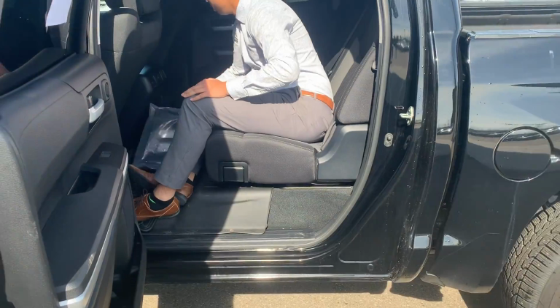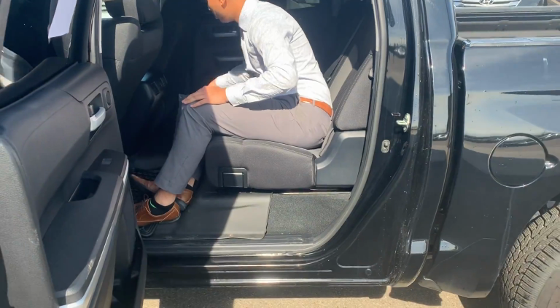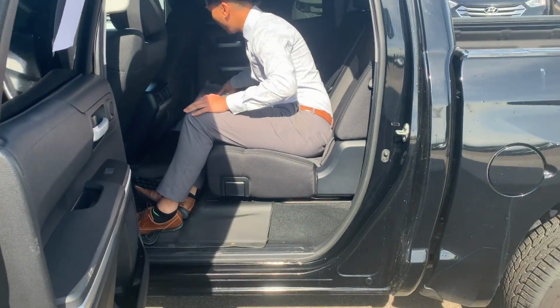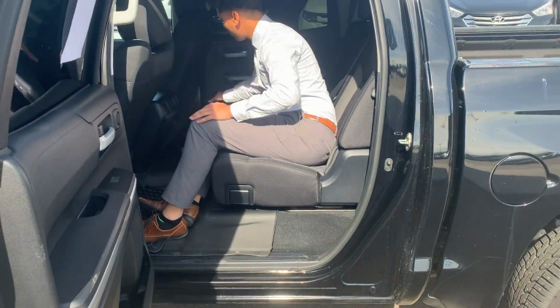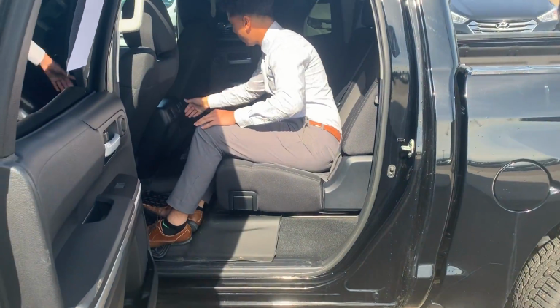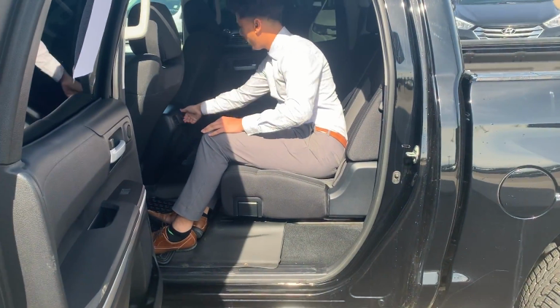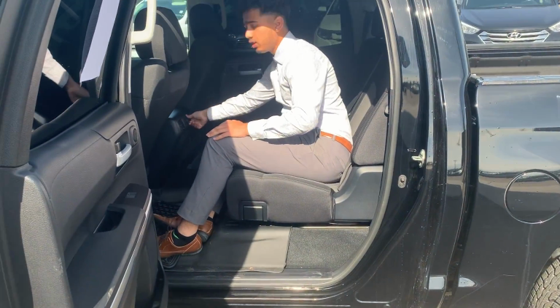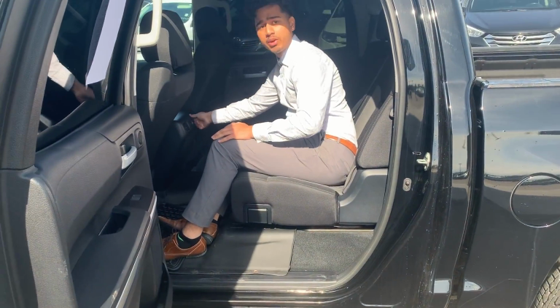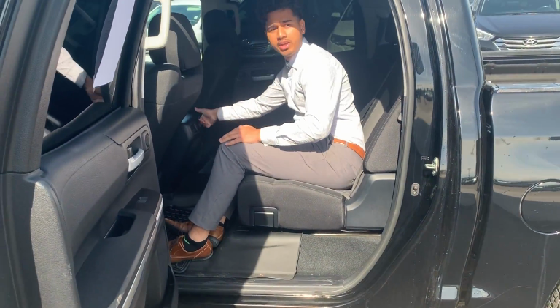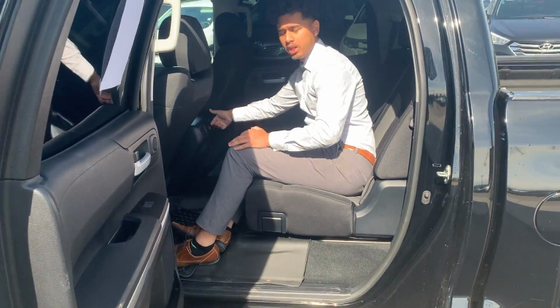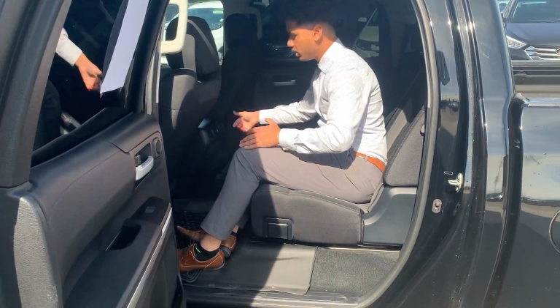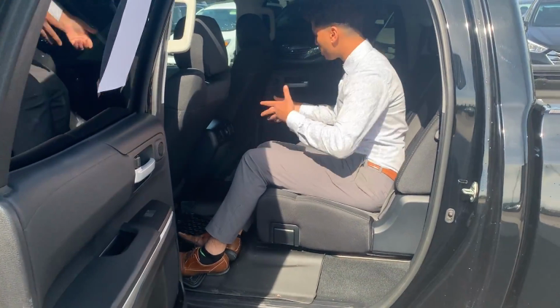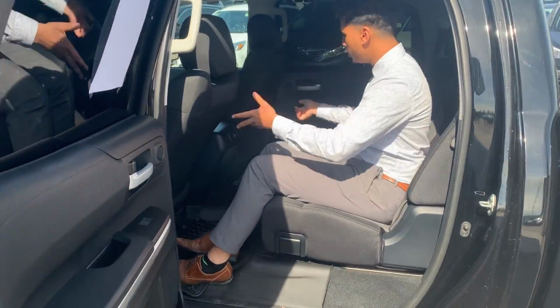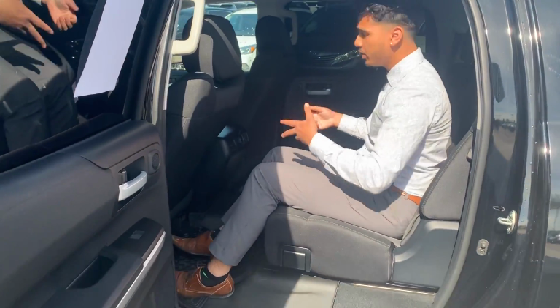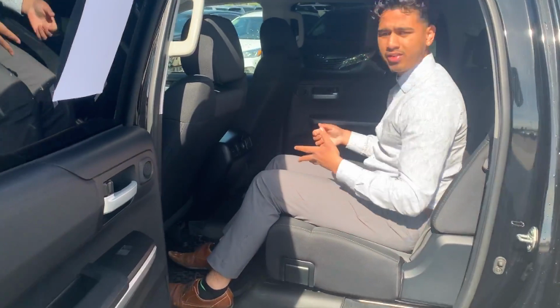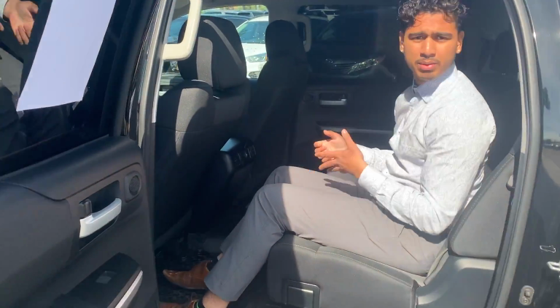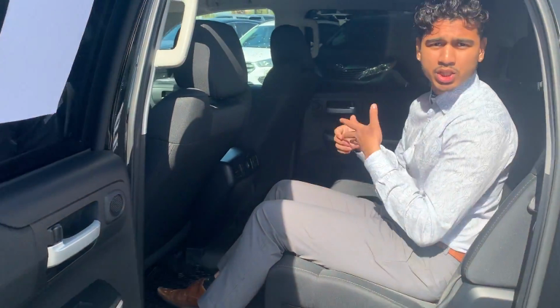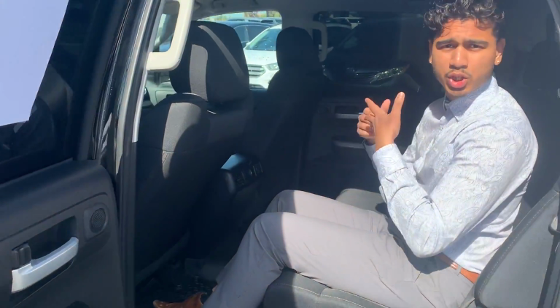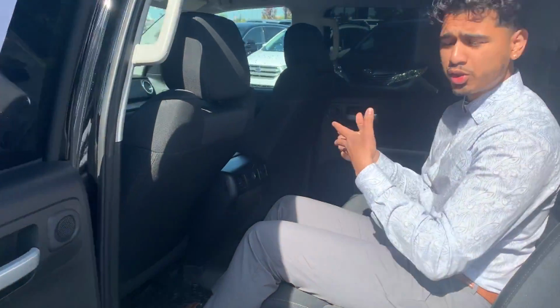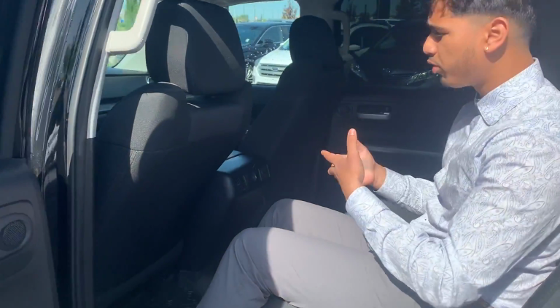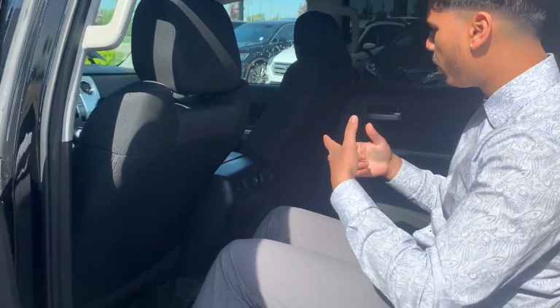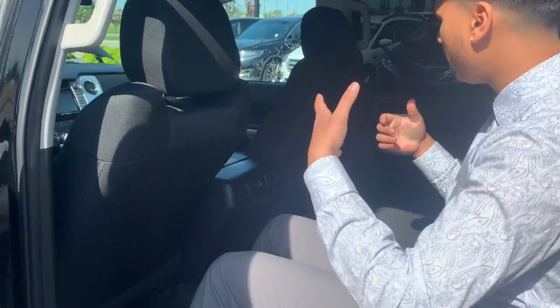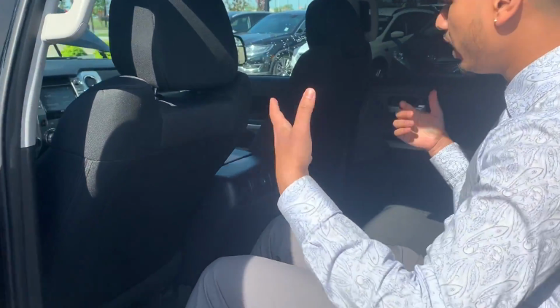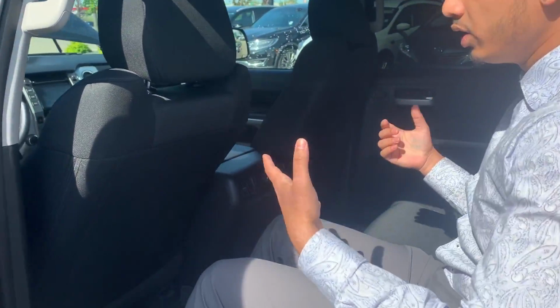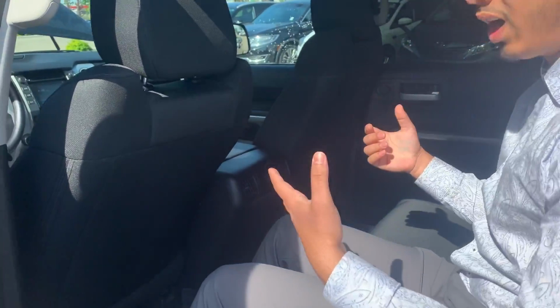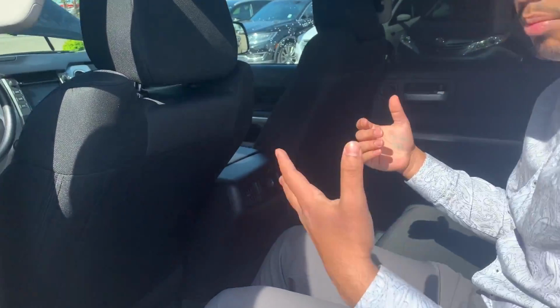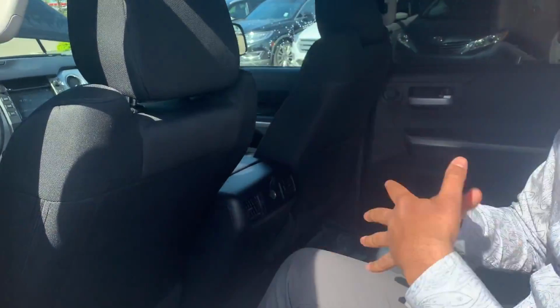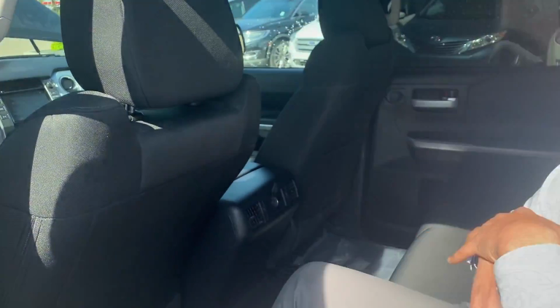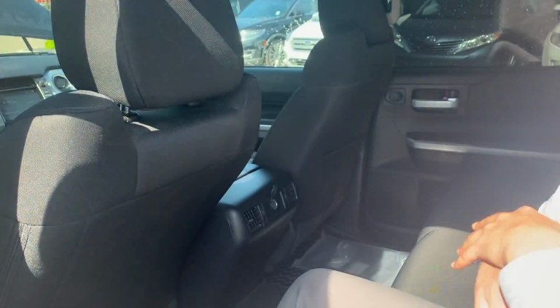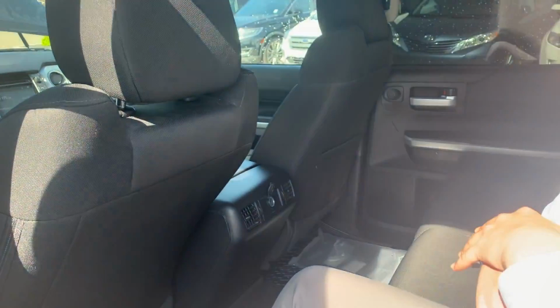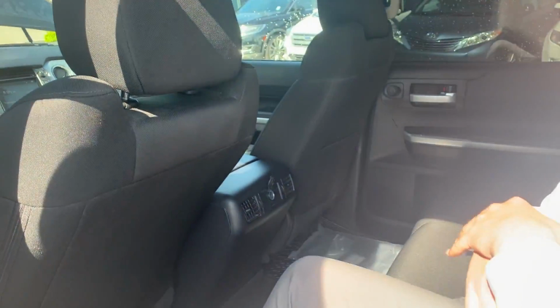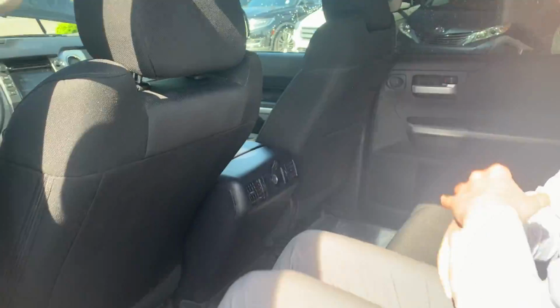We do have a power outlet right here so you and your family can charge your phone, your iPad, and all that good stuff.